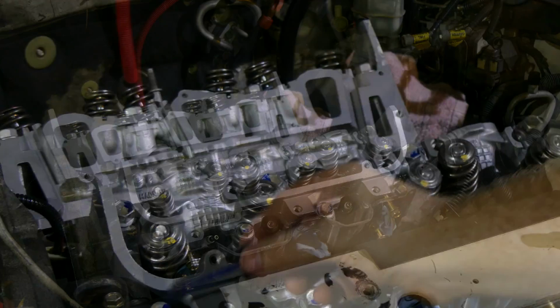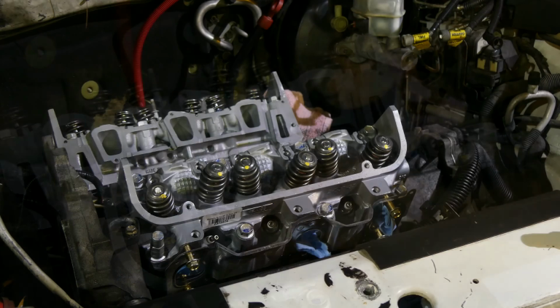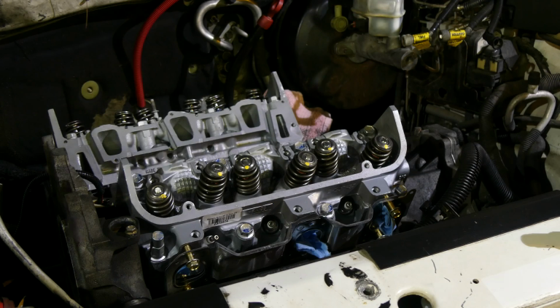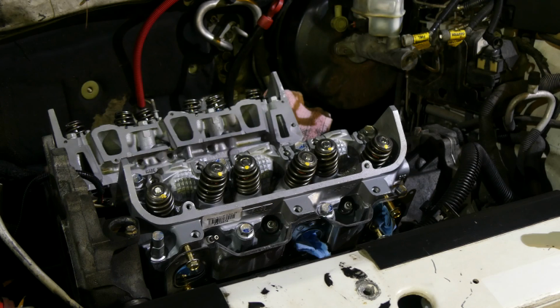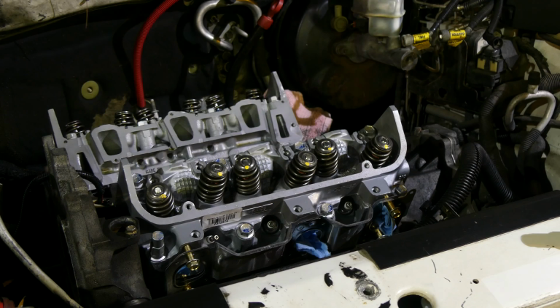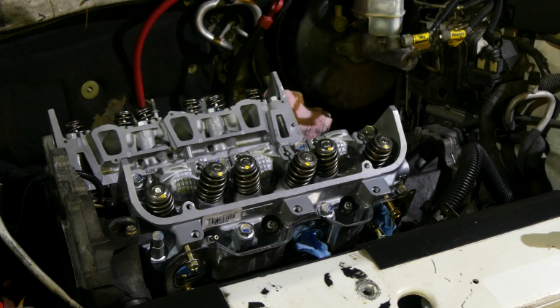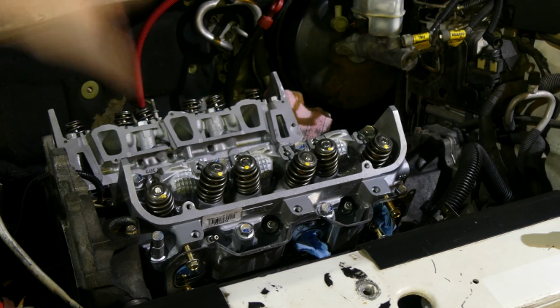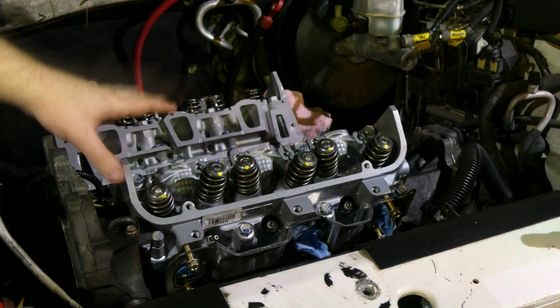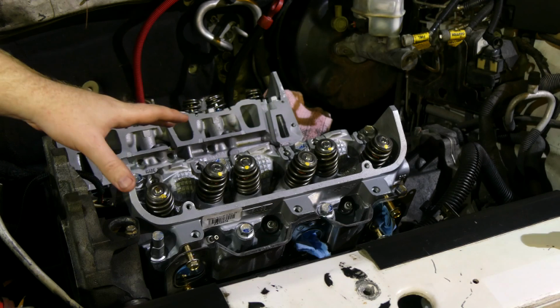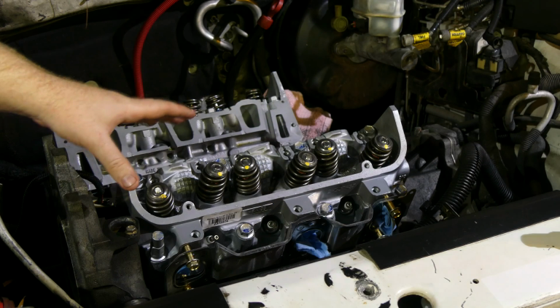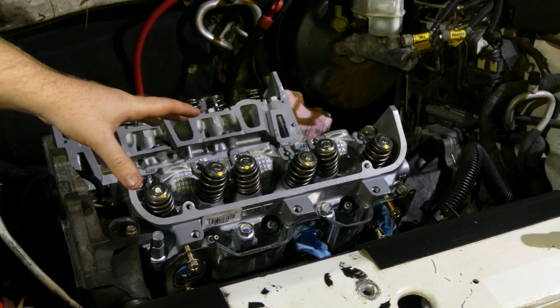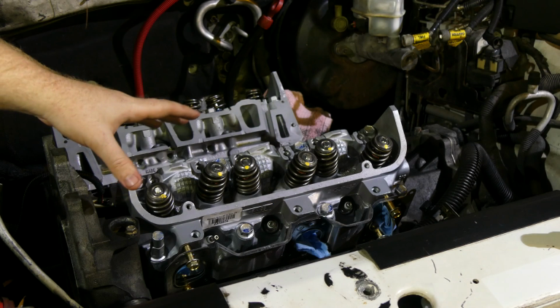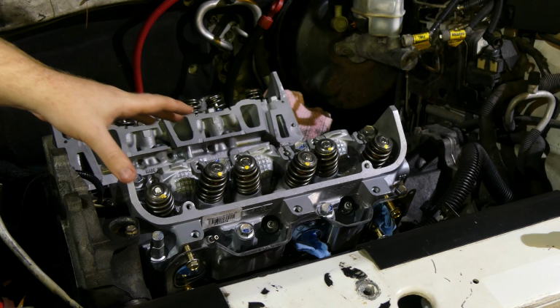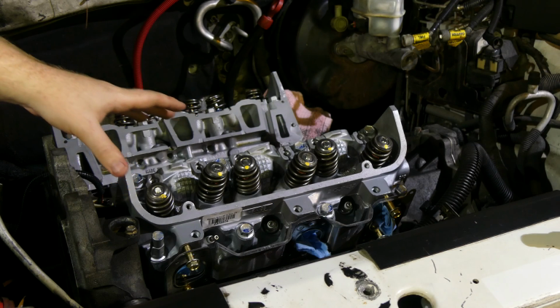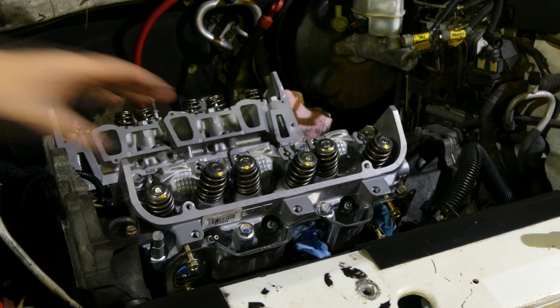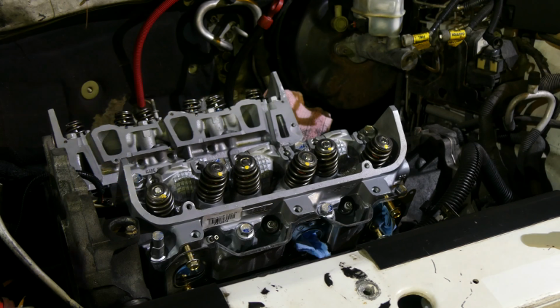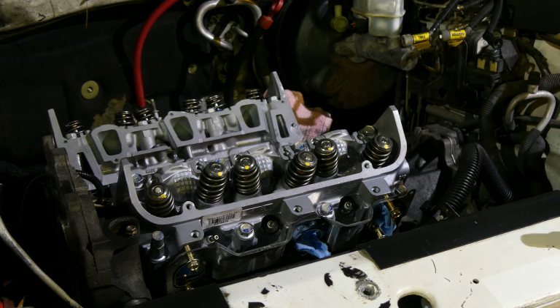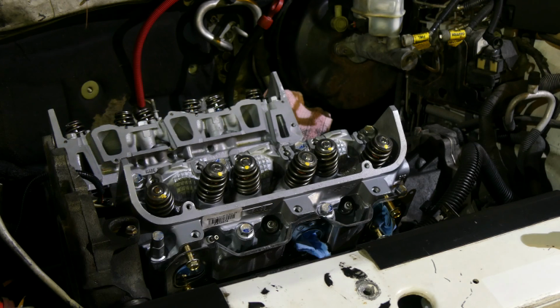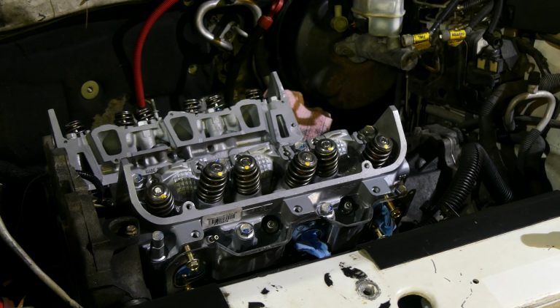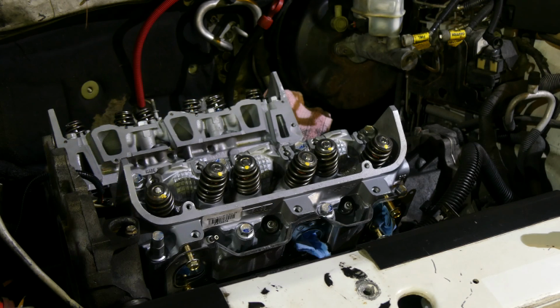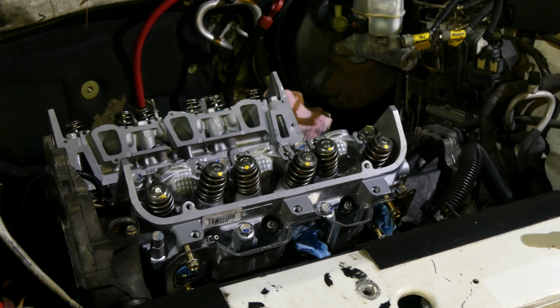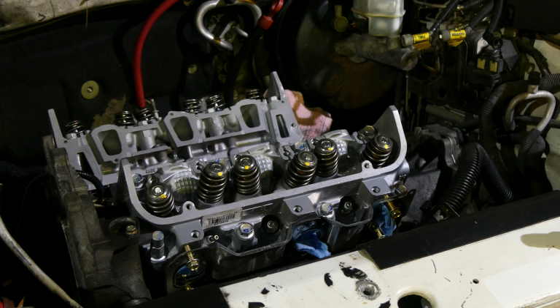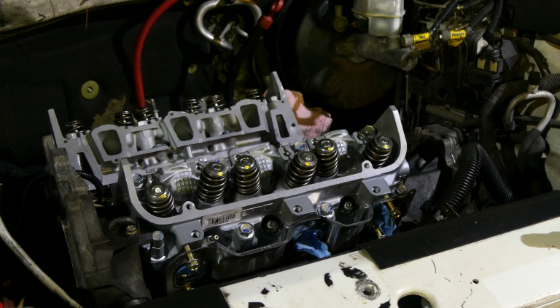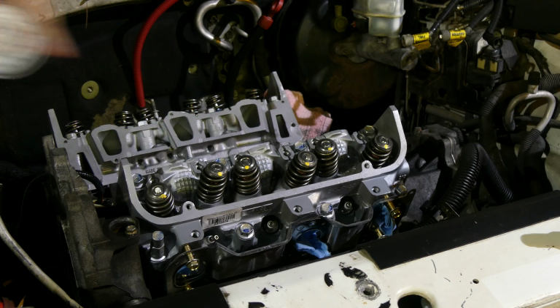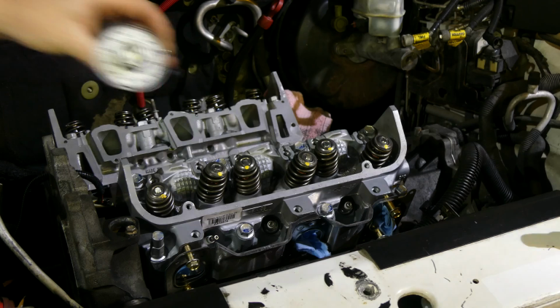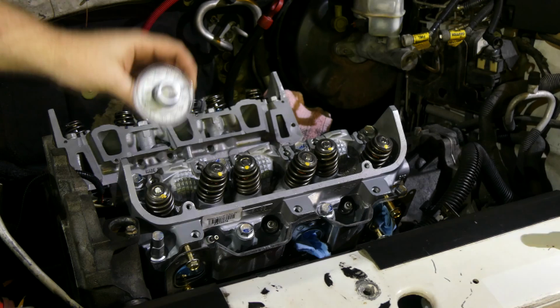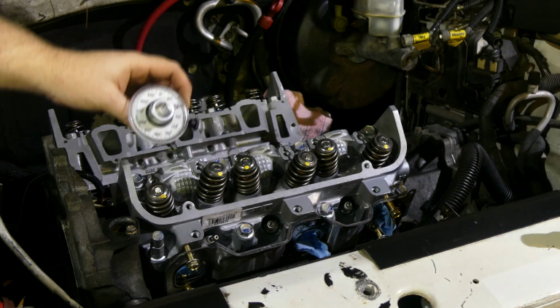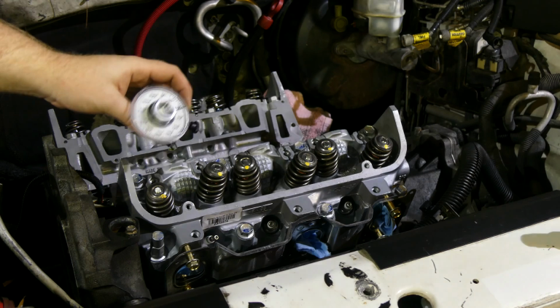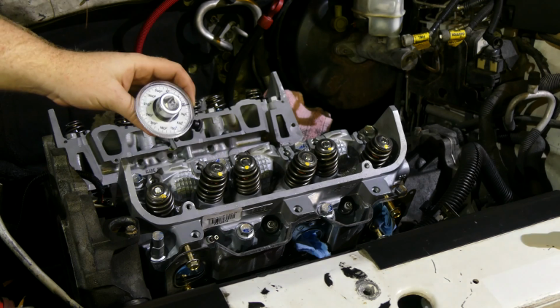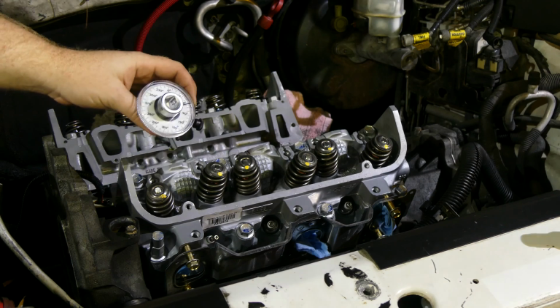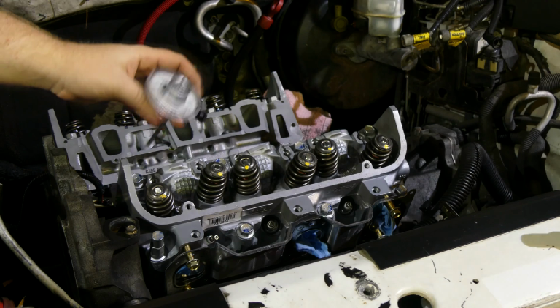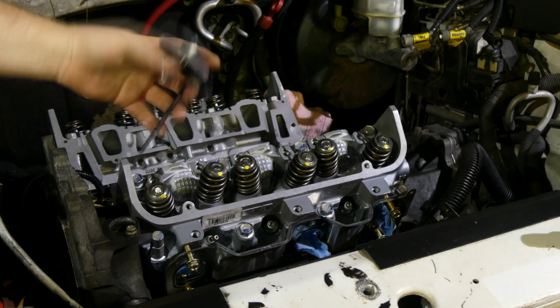We've completely torqued down this cylinder head and we learned how to use this torque angle gauge in the process.